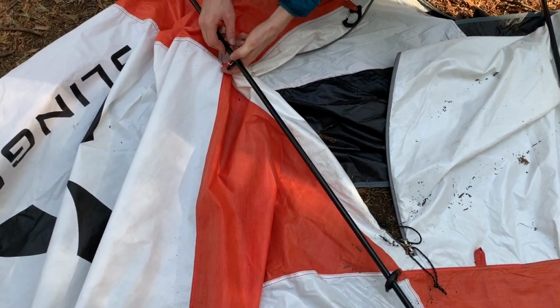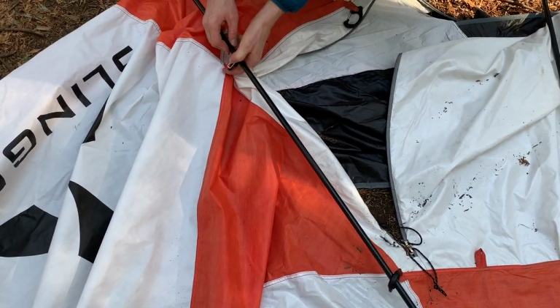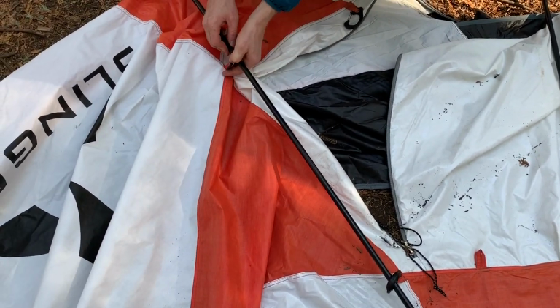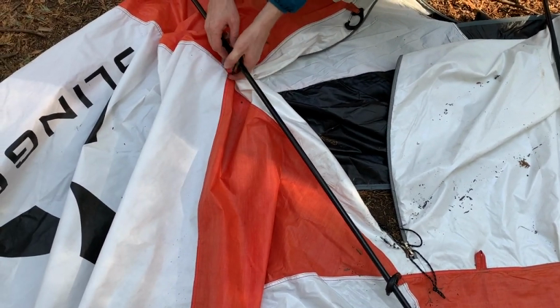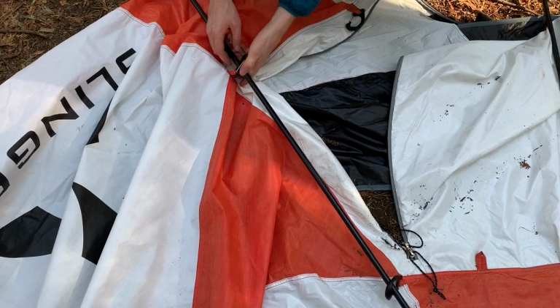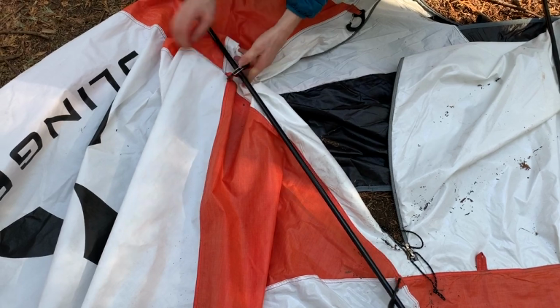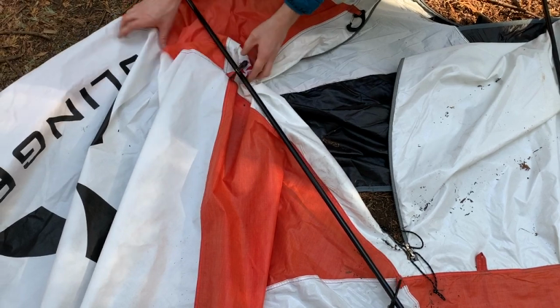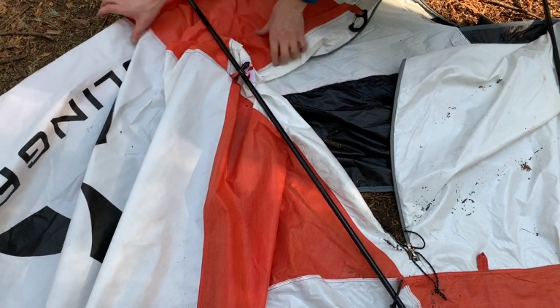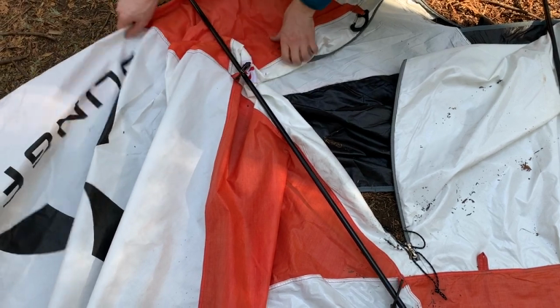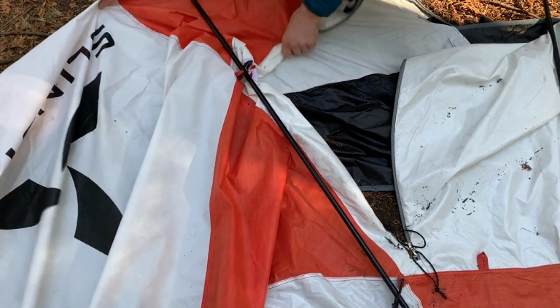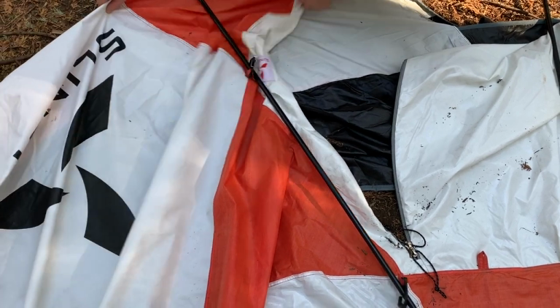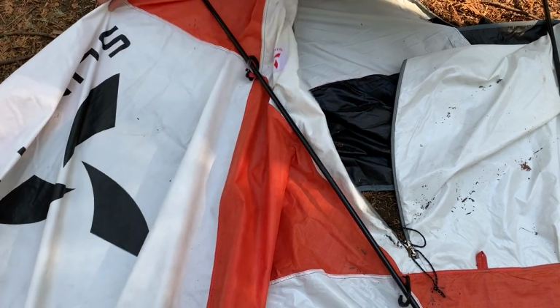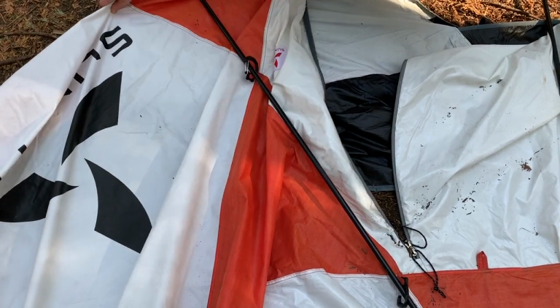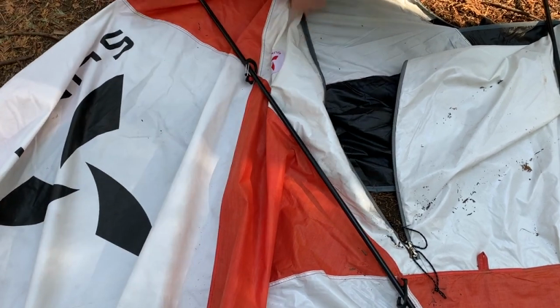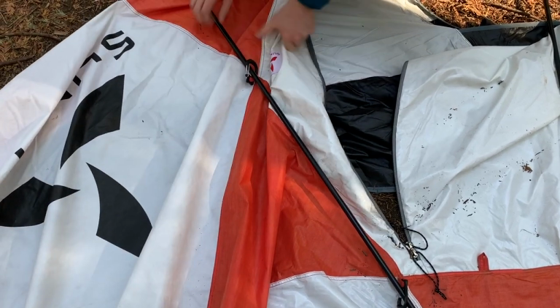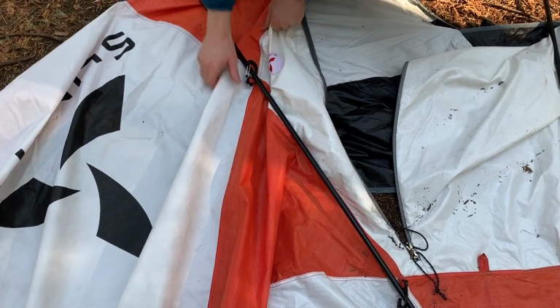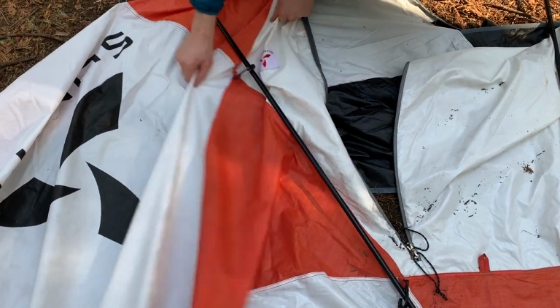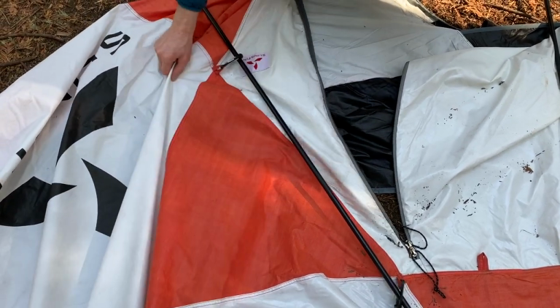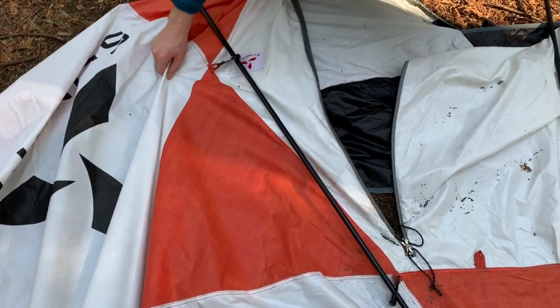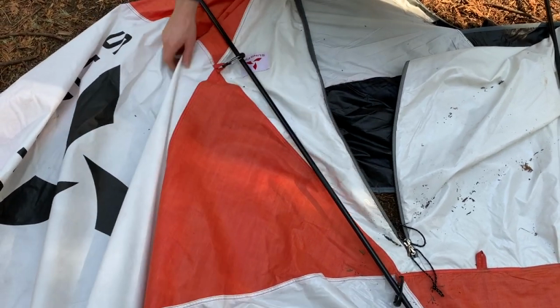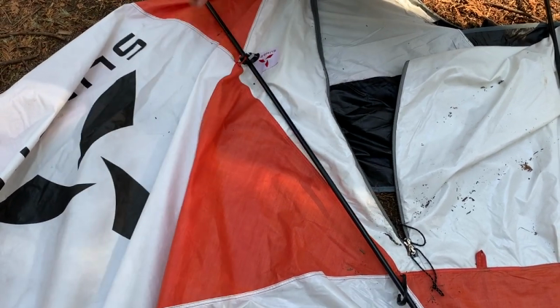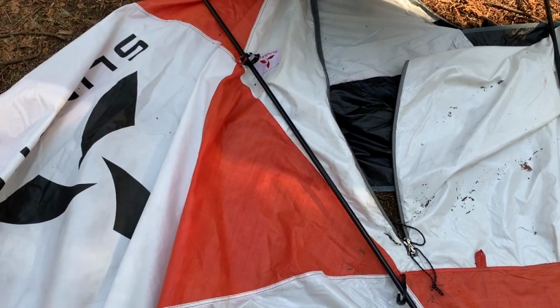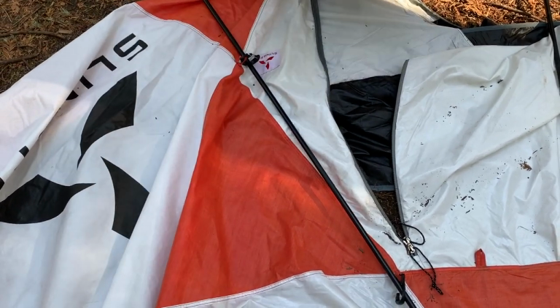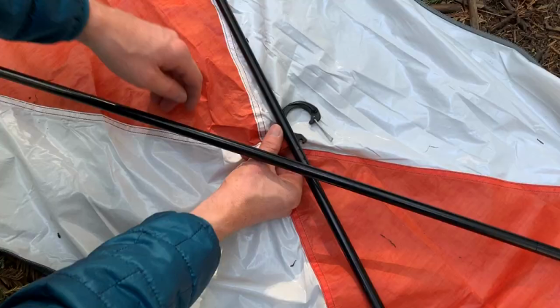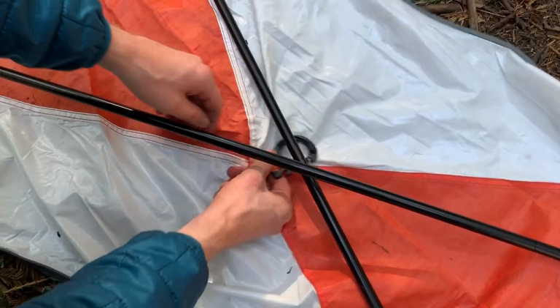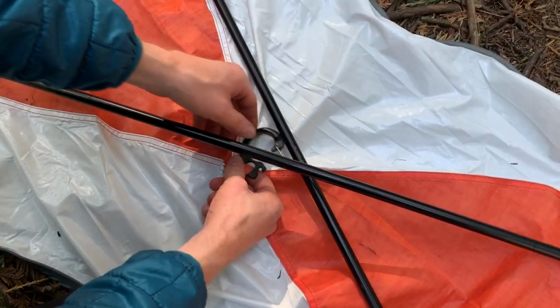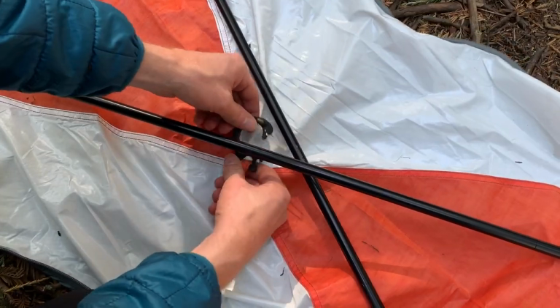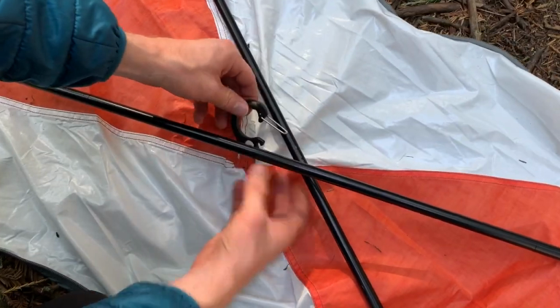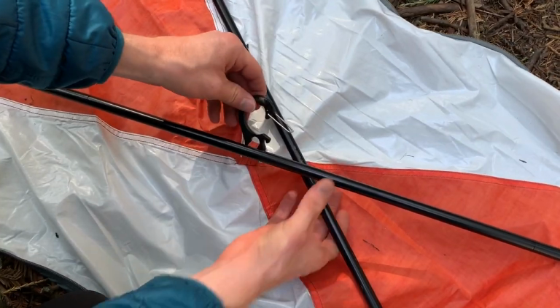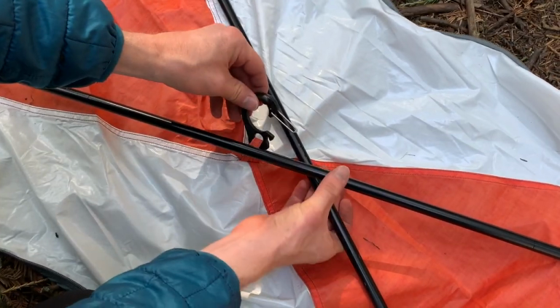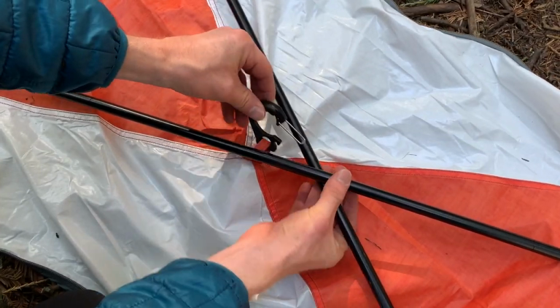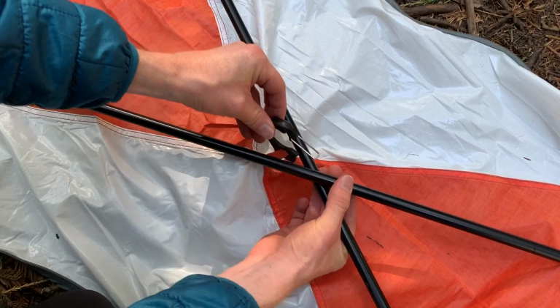At pole intersections, be sure to attach the cobra clip around the wider angle, not the sharper angle.